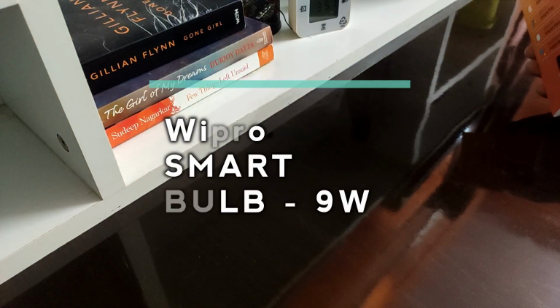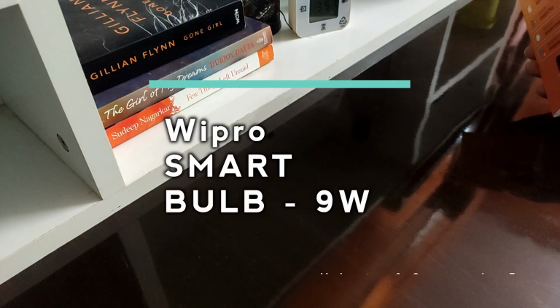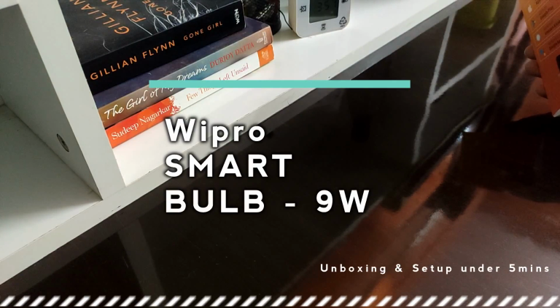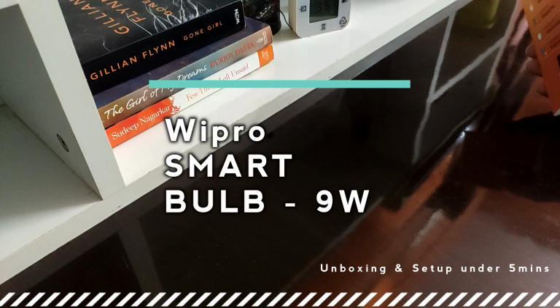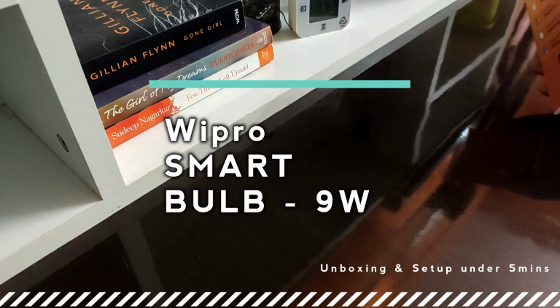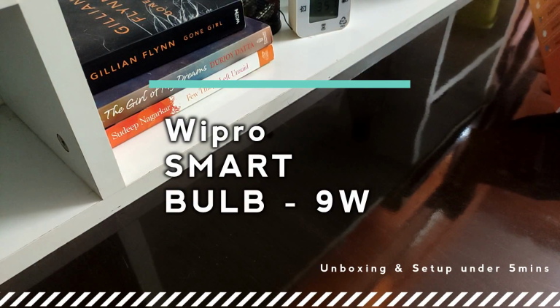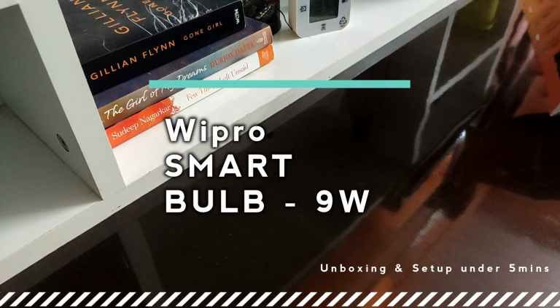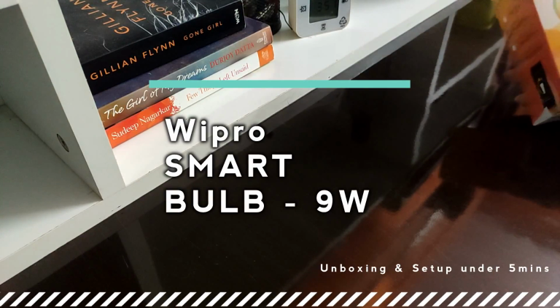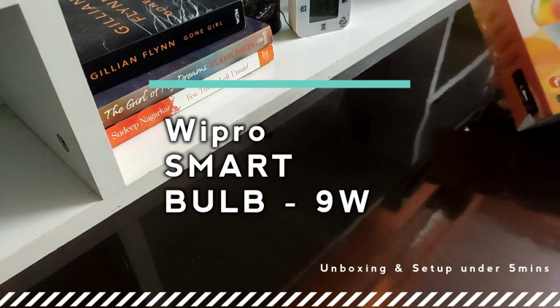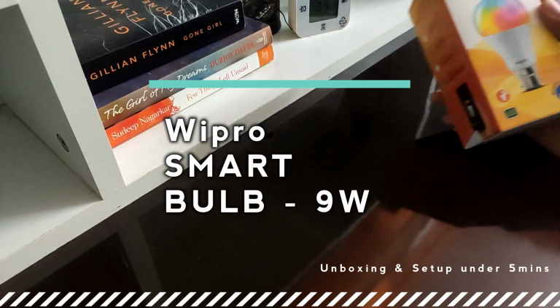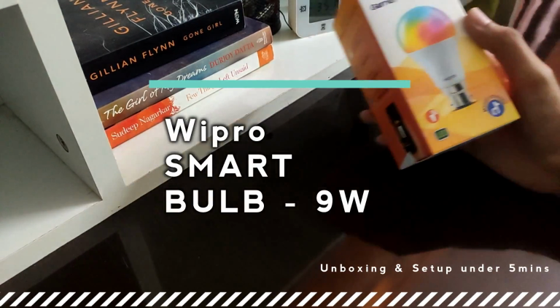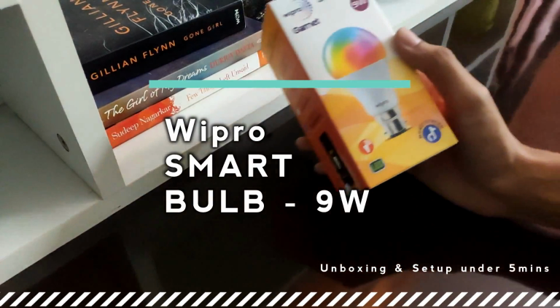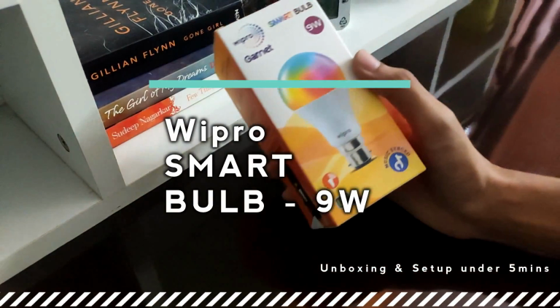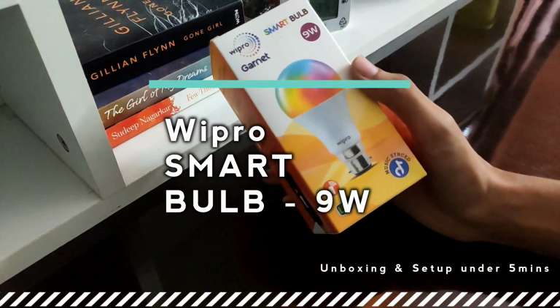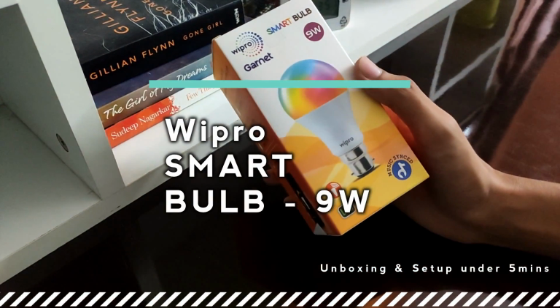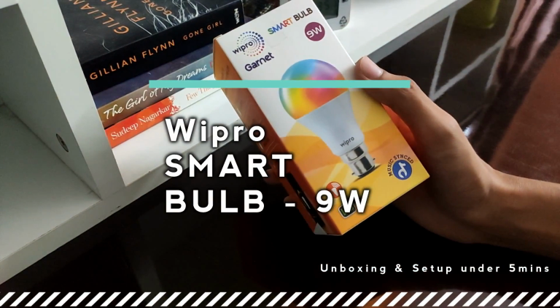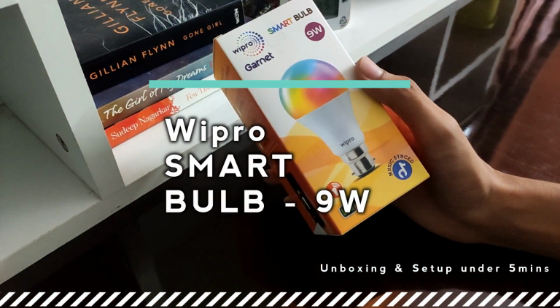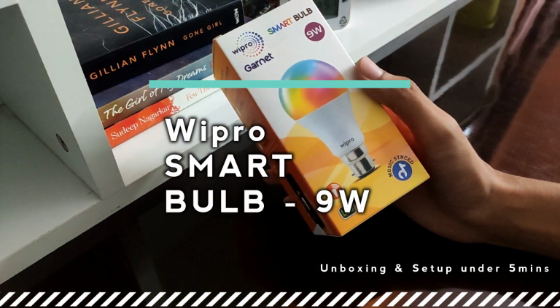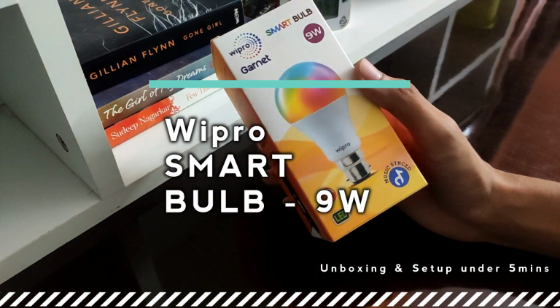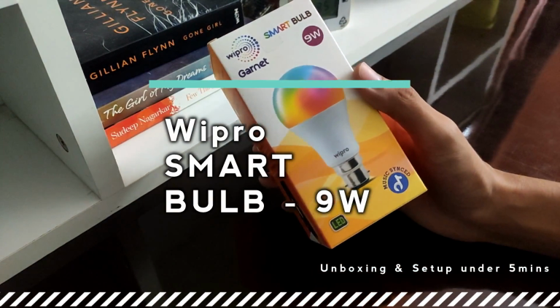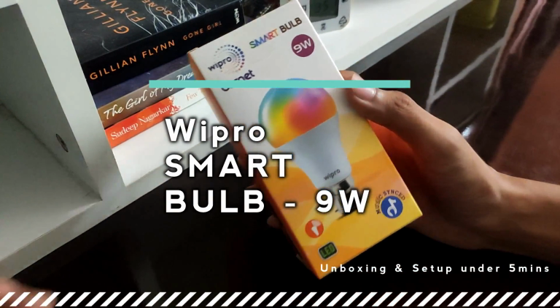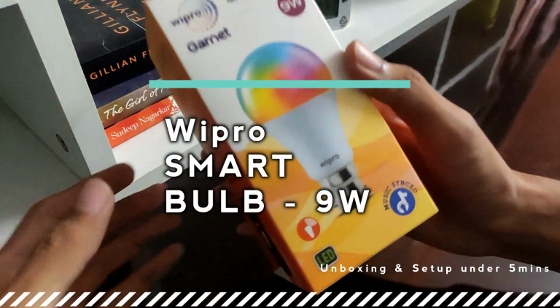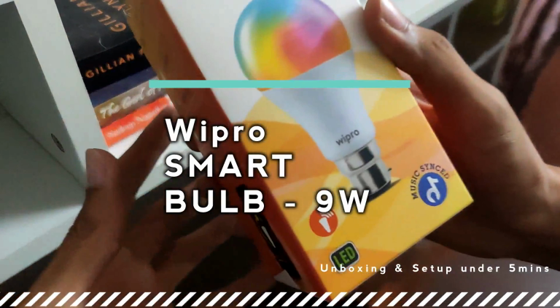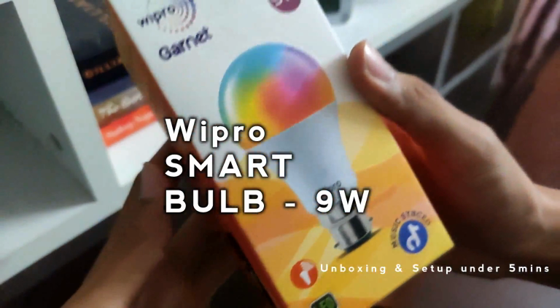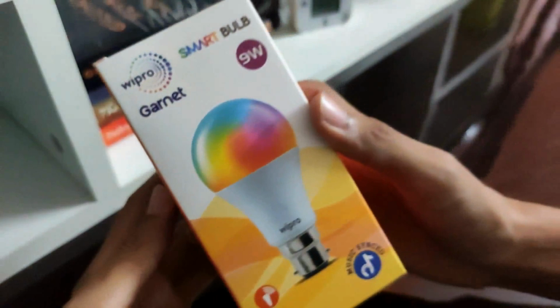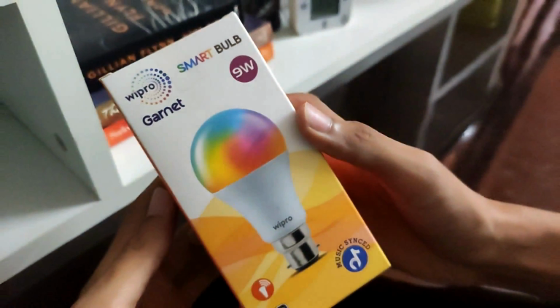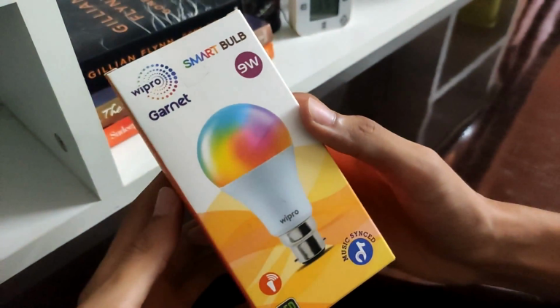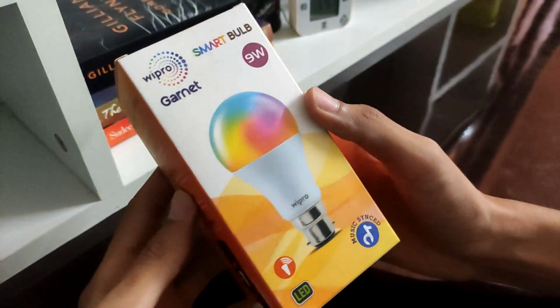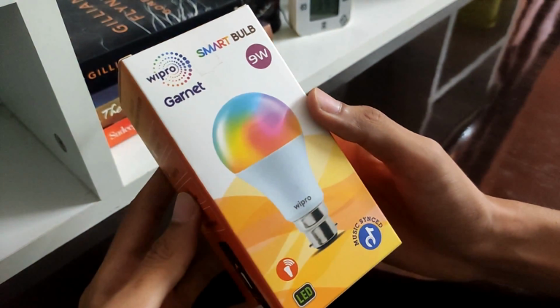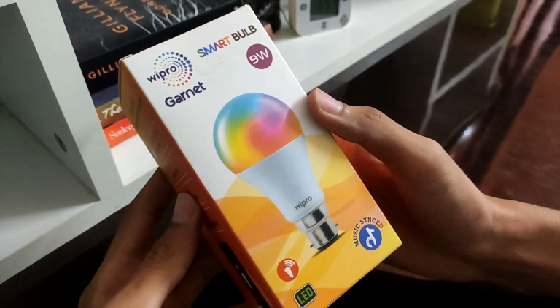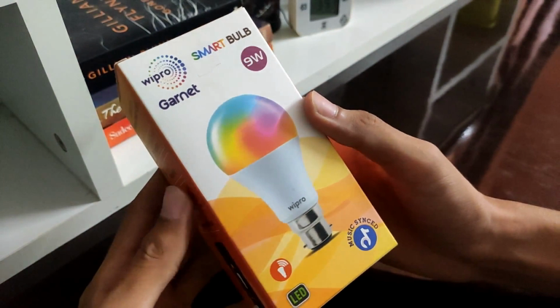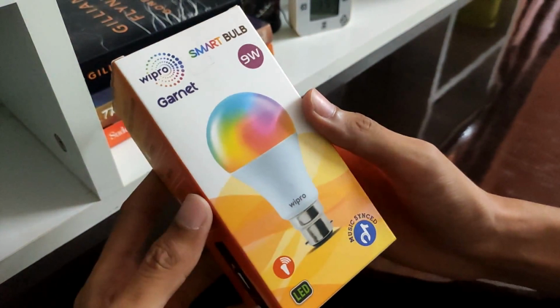Hello YouTube, welcome back to the channel. In this video we gonna unbox and set up the Wipro 9W Smart Bulb.